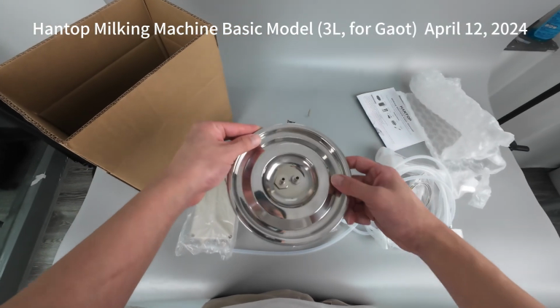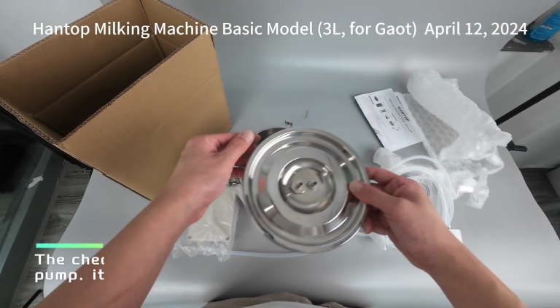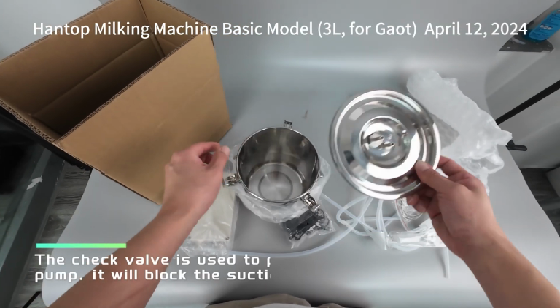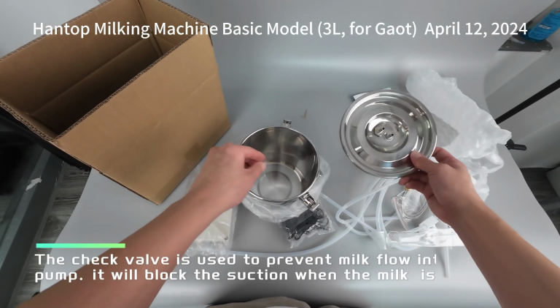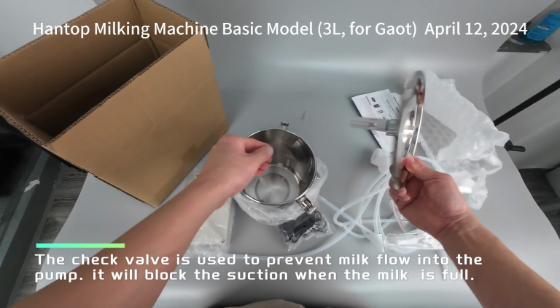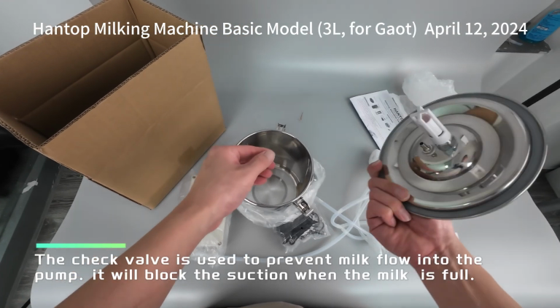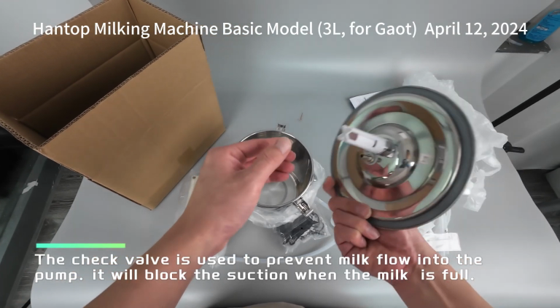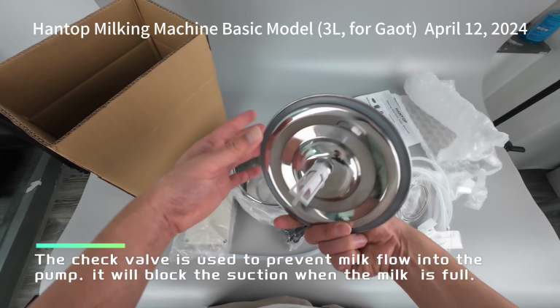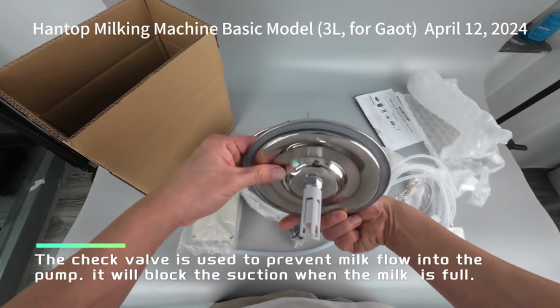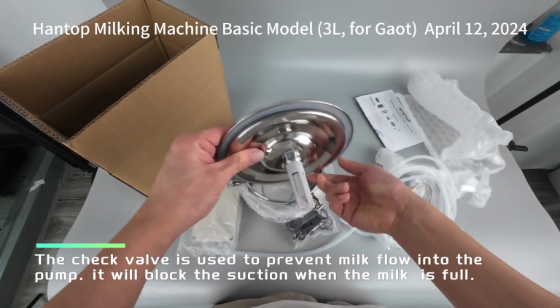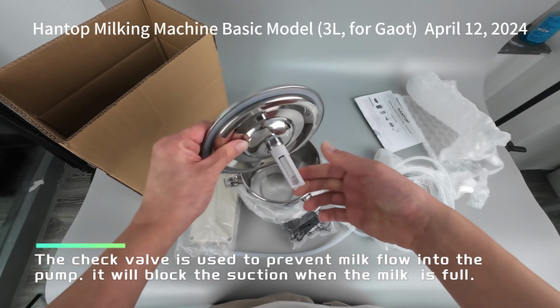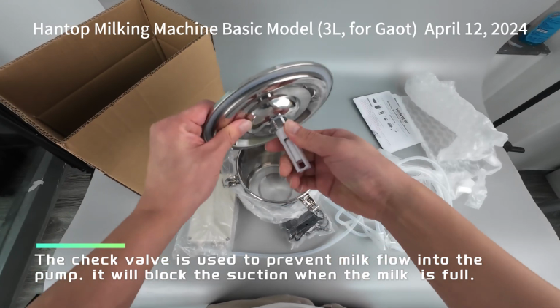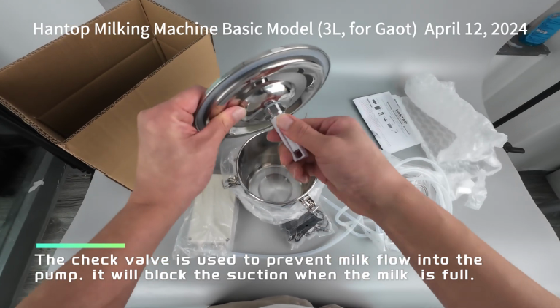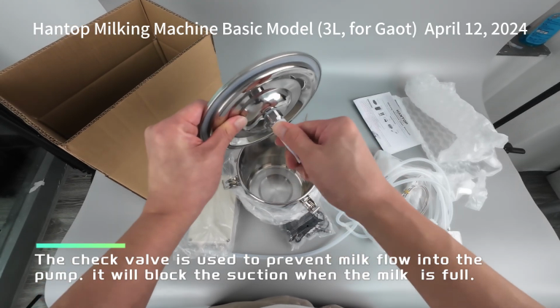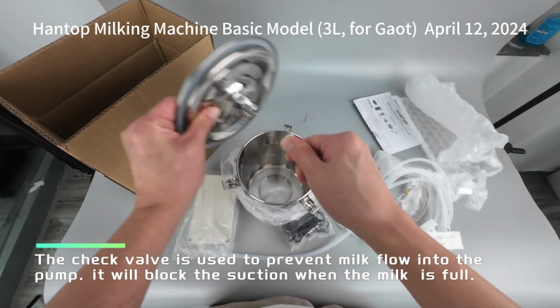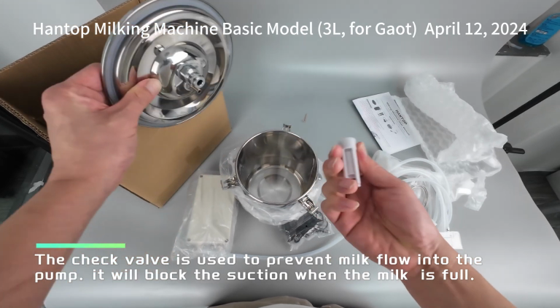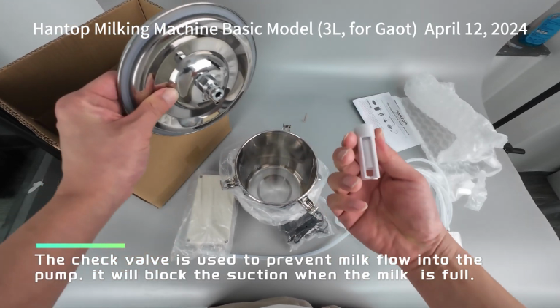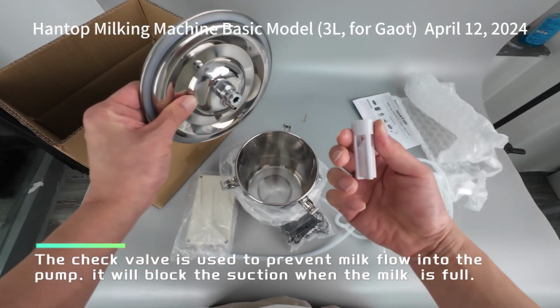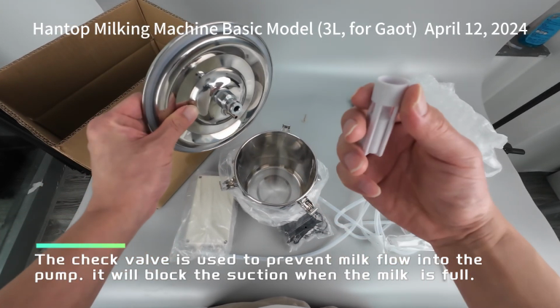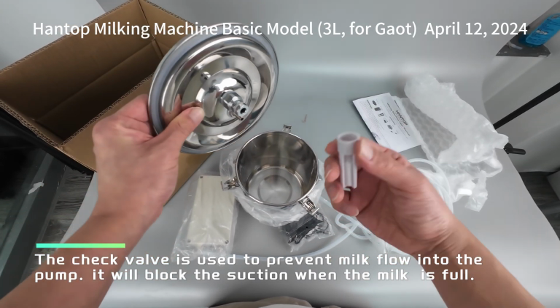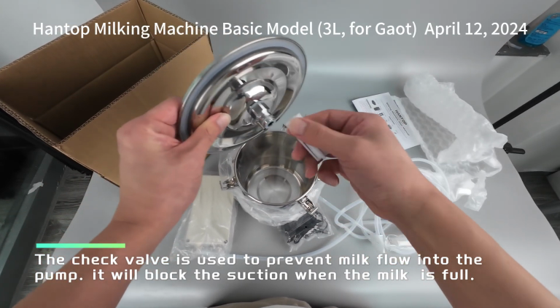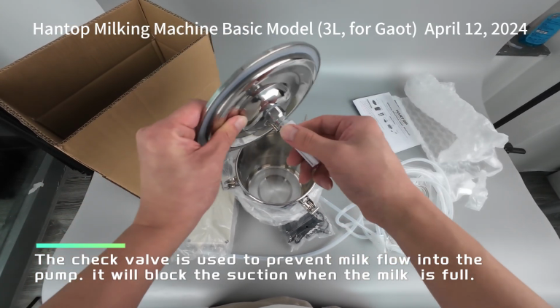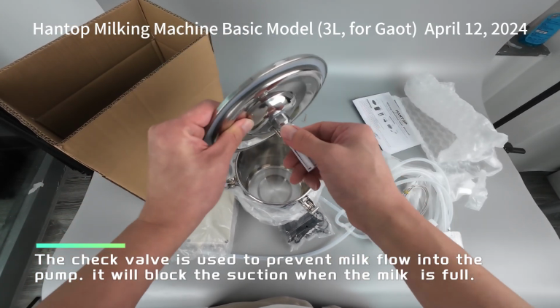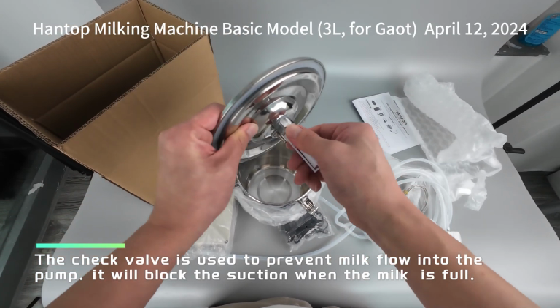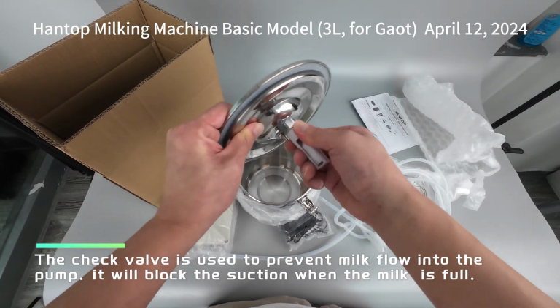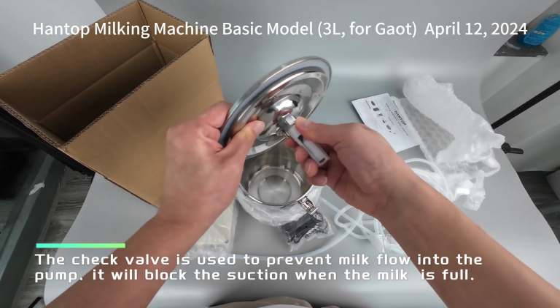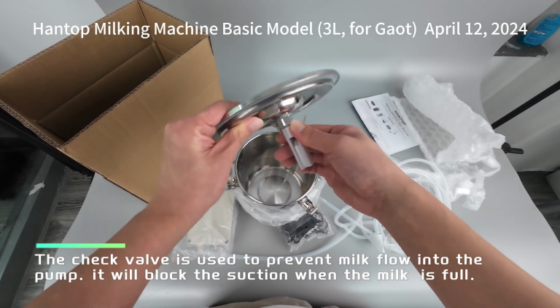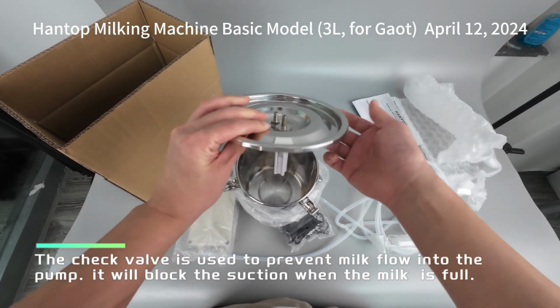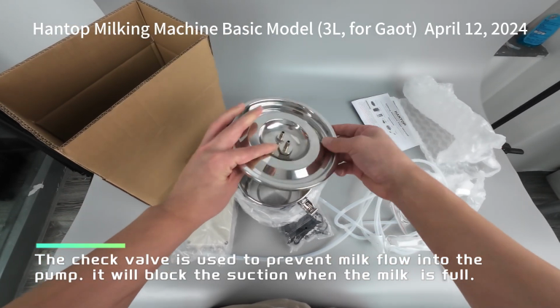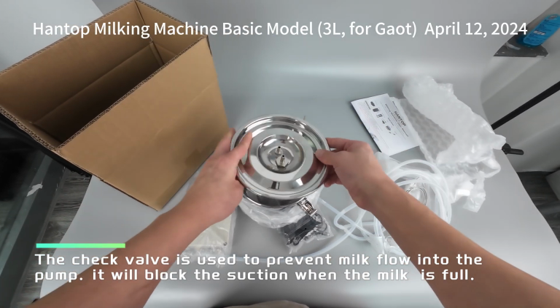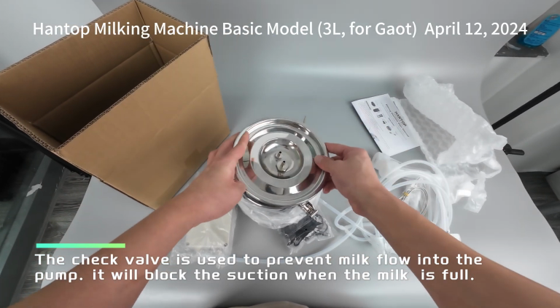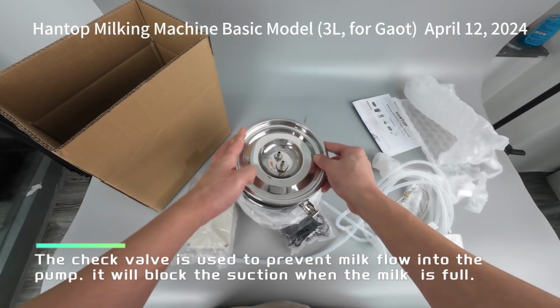The check valve is used to prevent milk flow into the pump. It will block the suction when the milk is full.